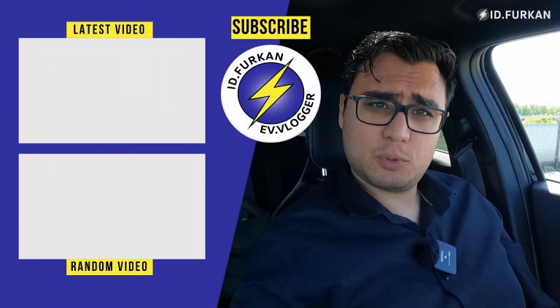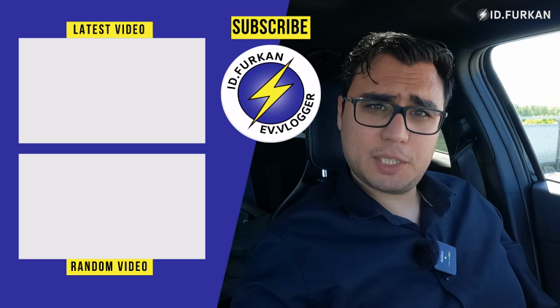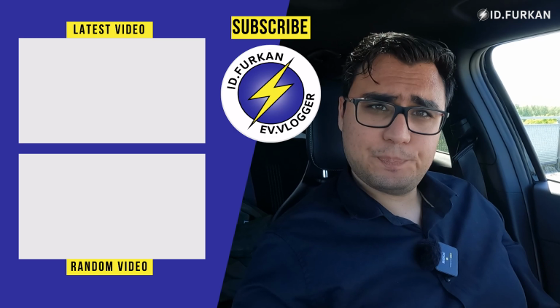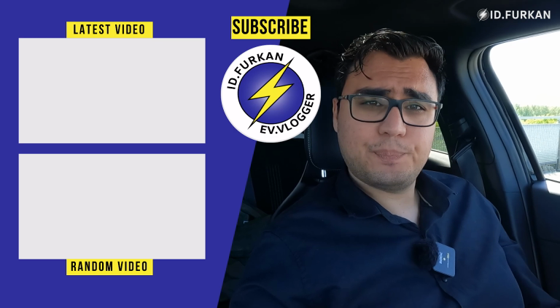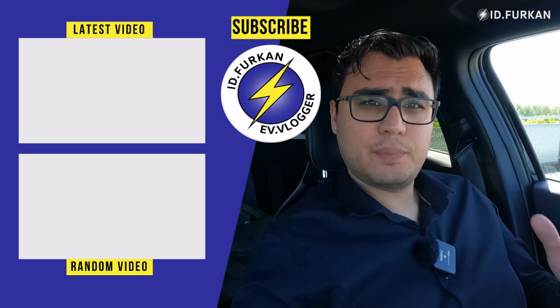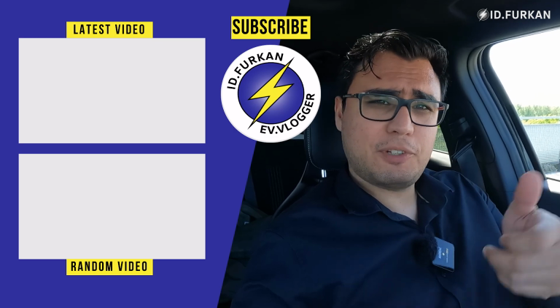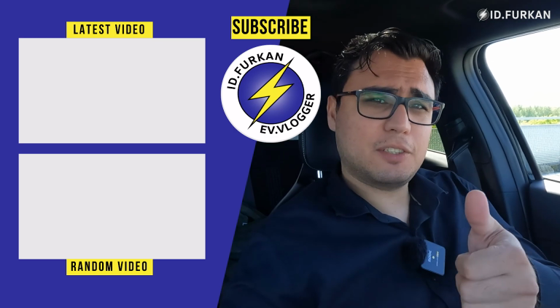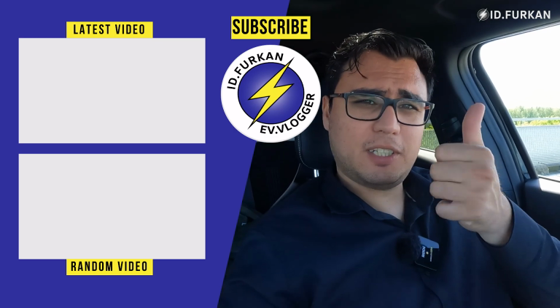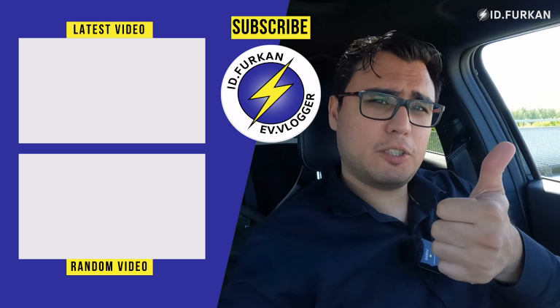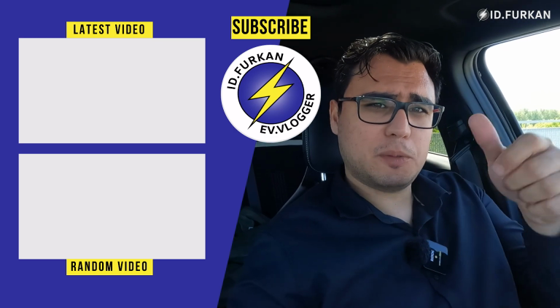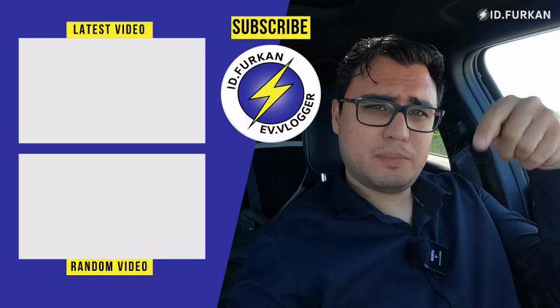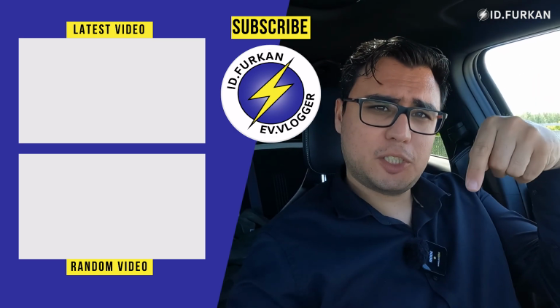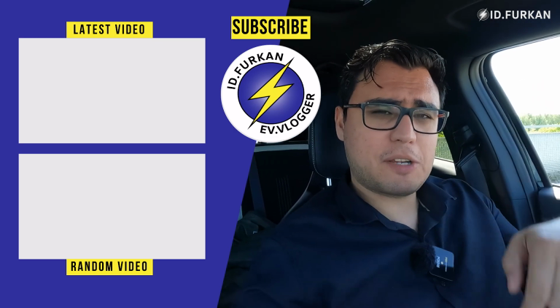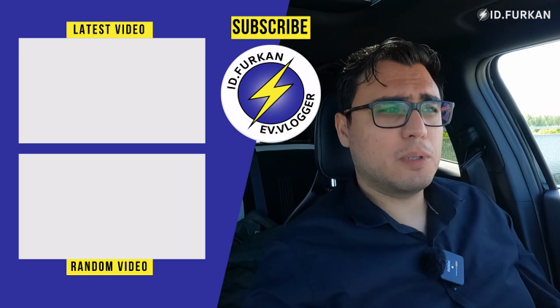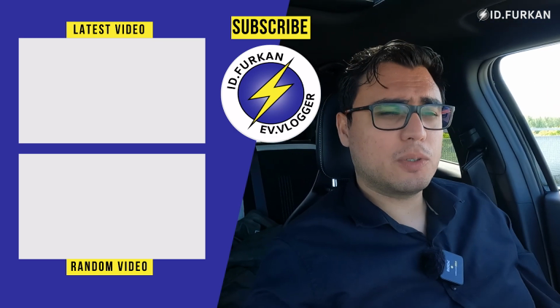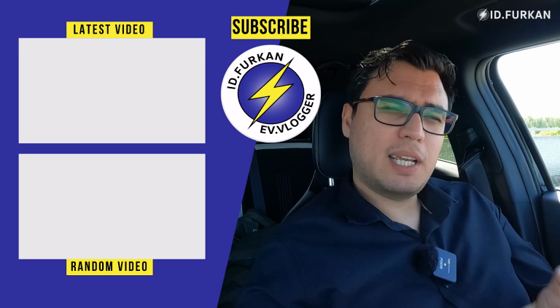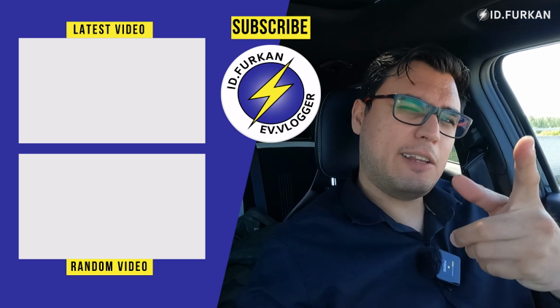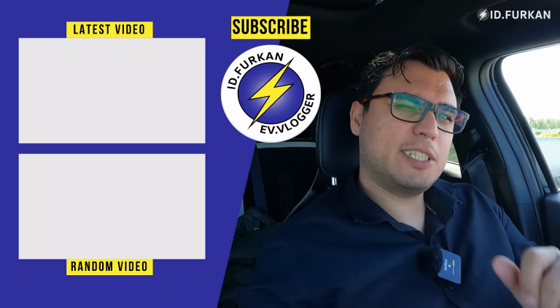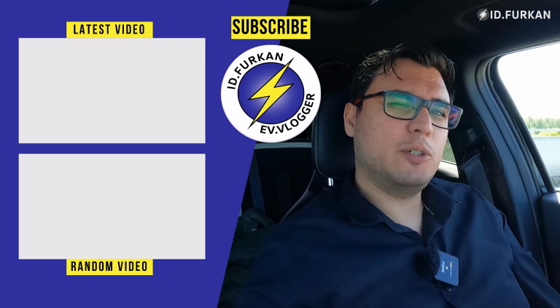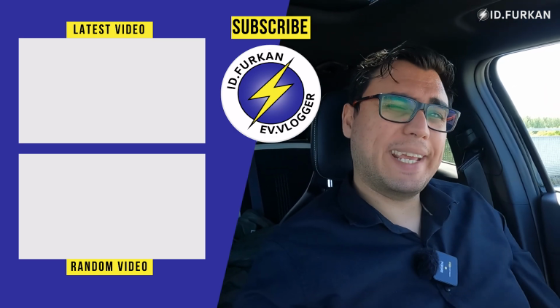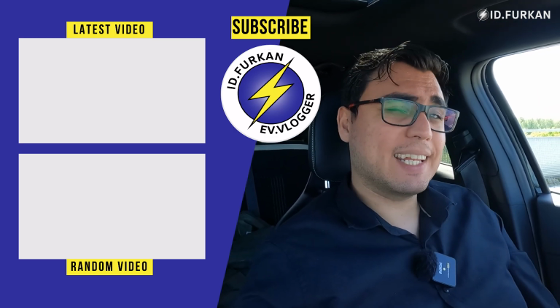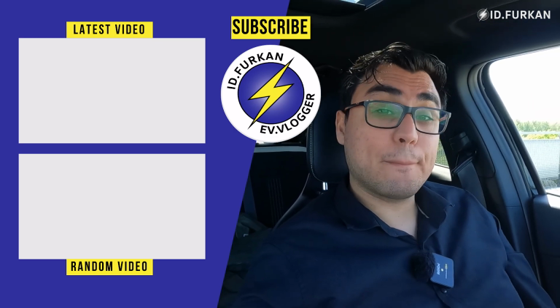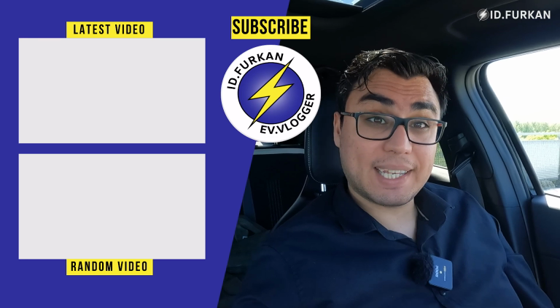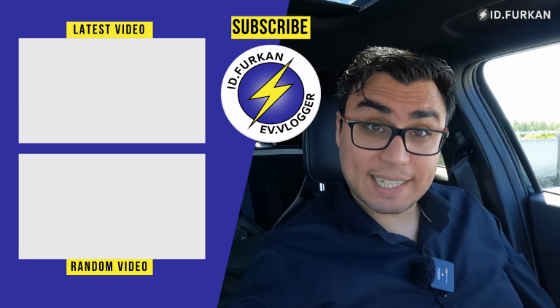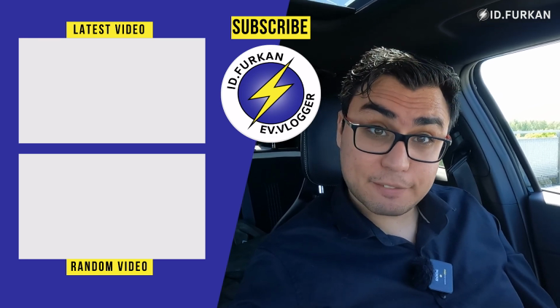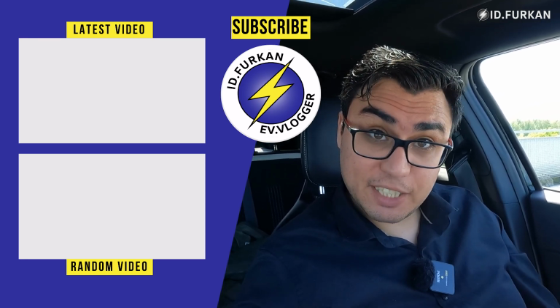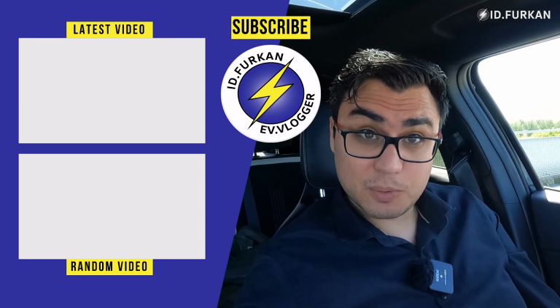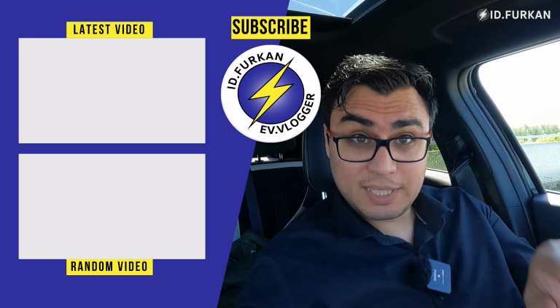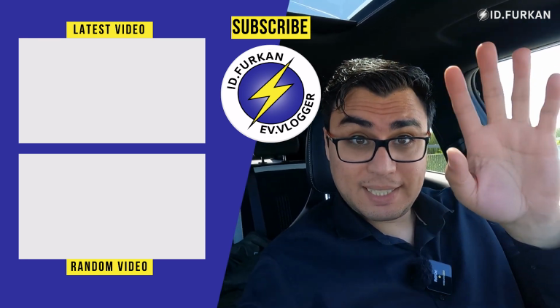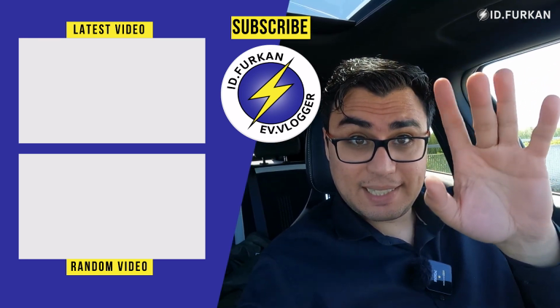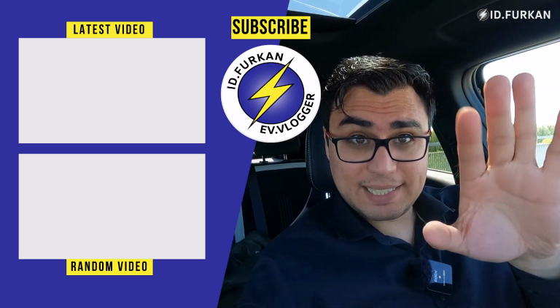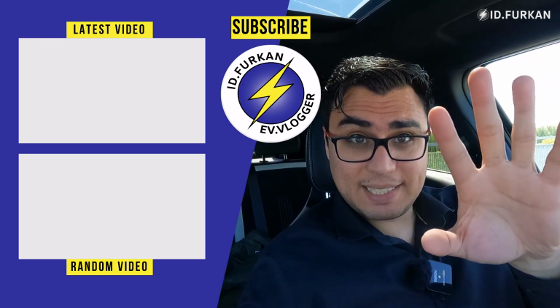Thanks for watching. If you like this video, give a thumbs up, subscribe below, and I will see you again in my next video. Later.